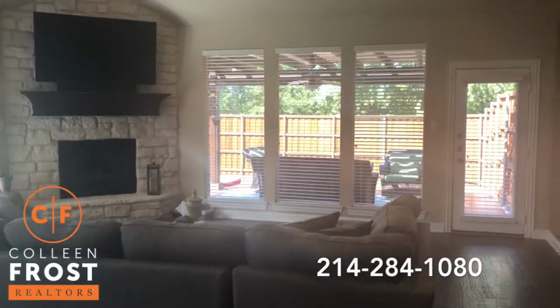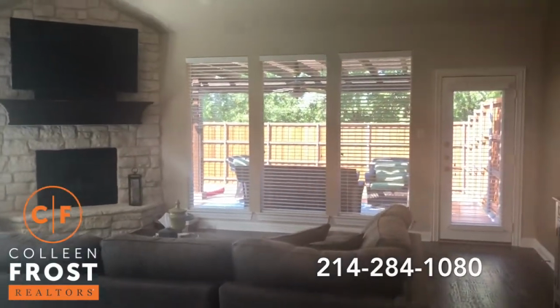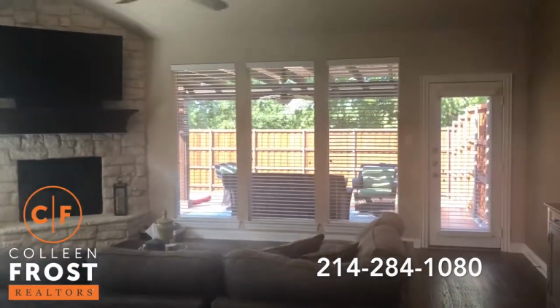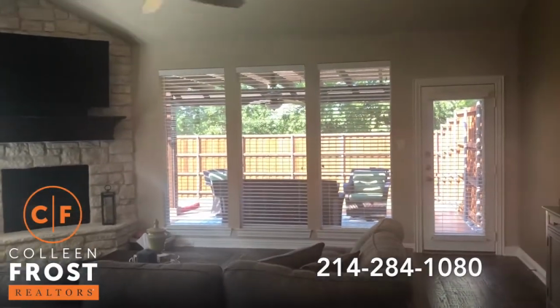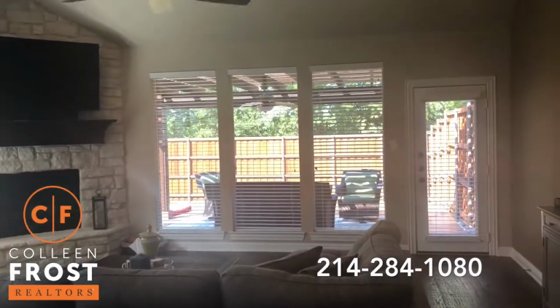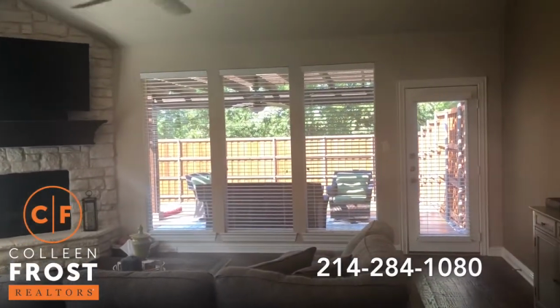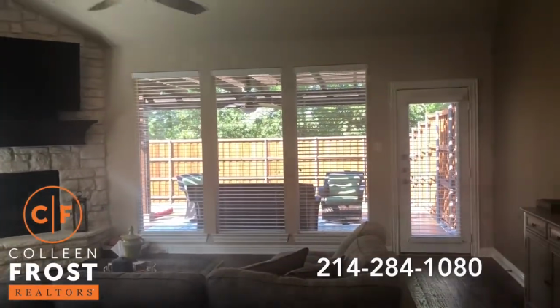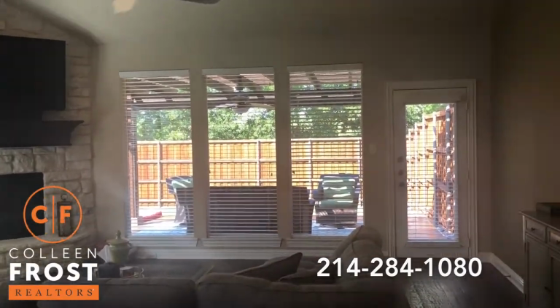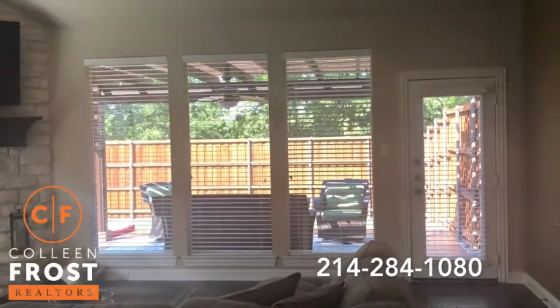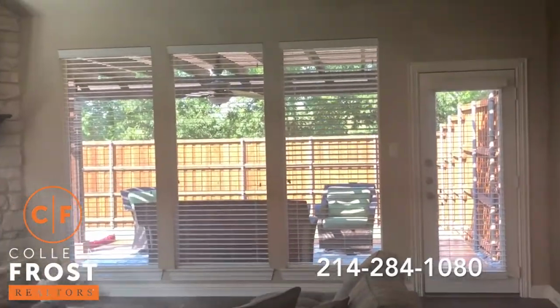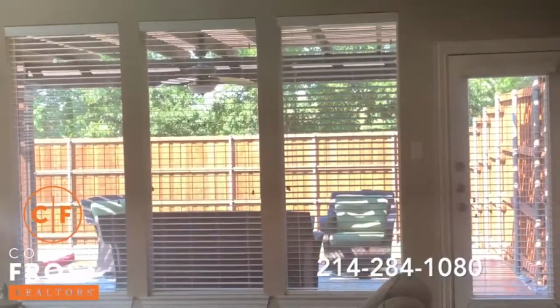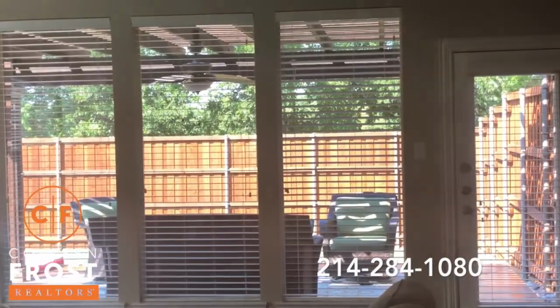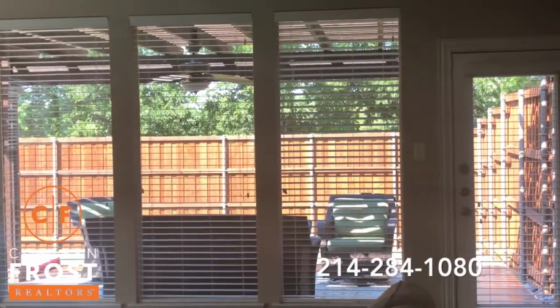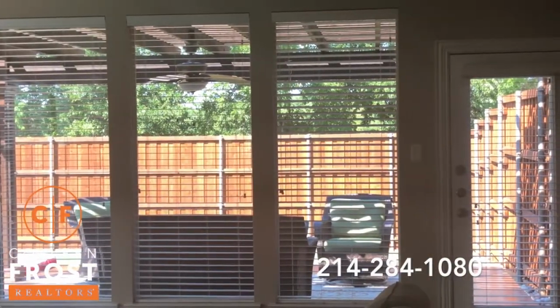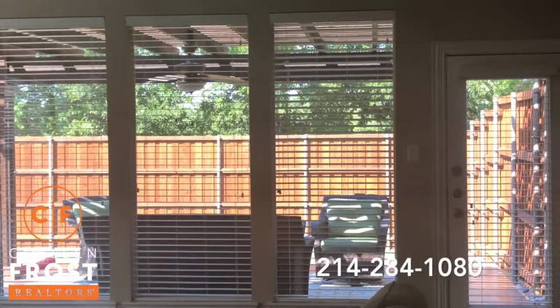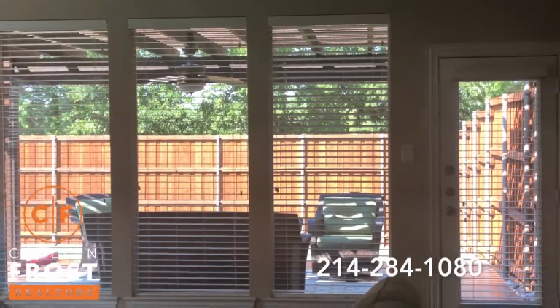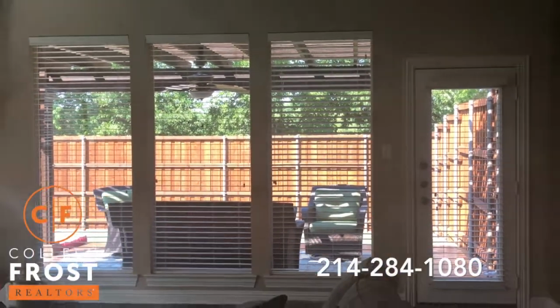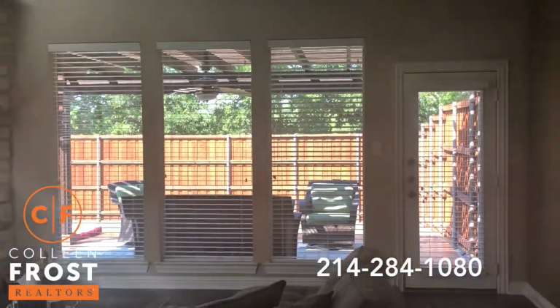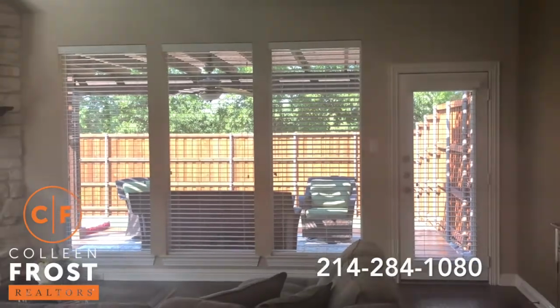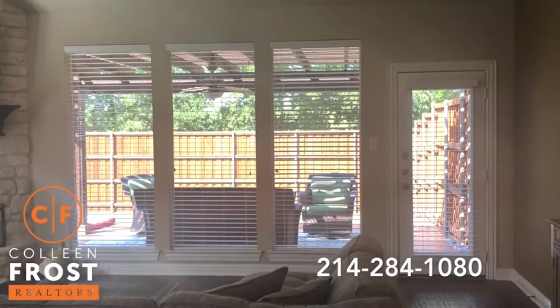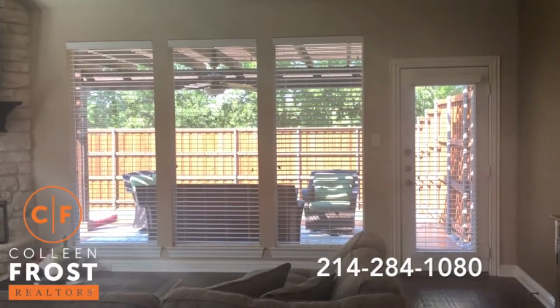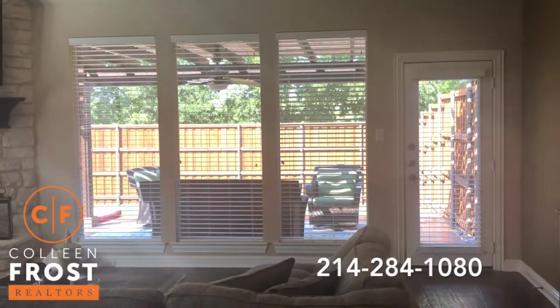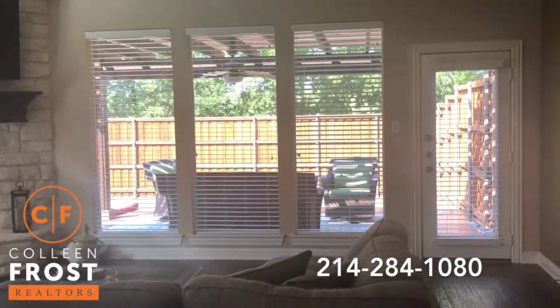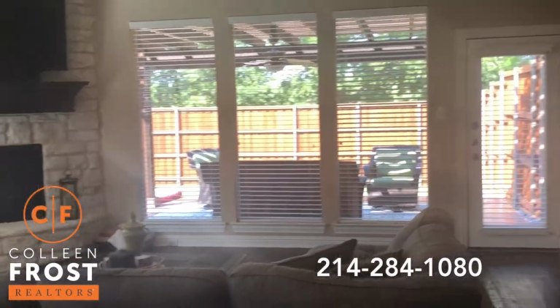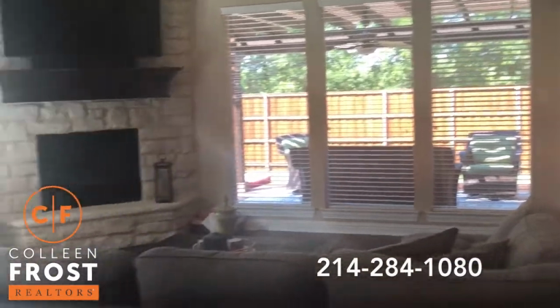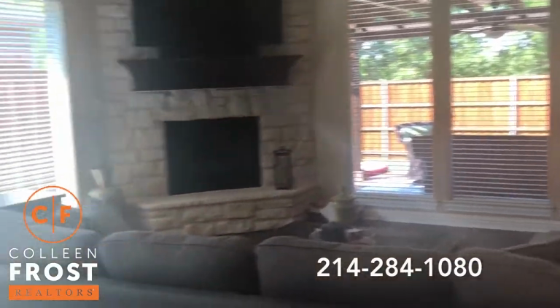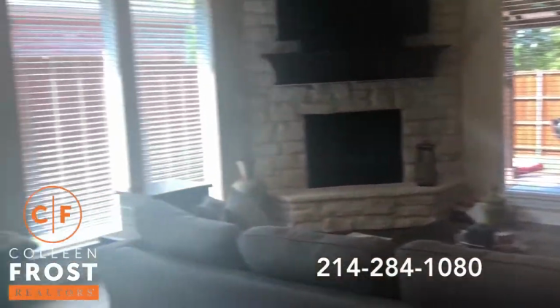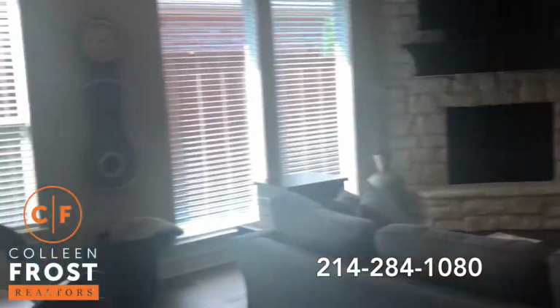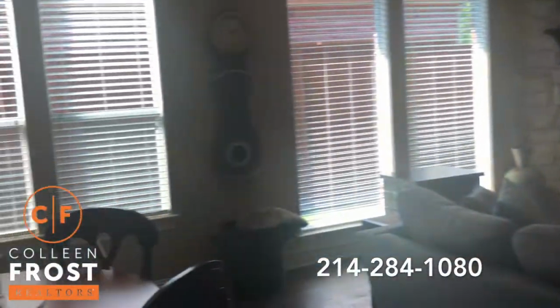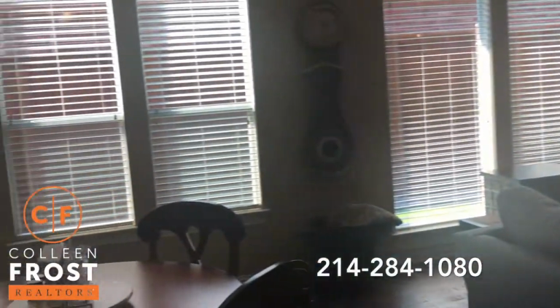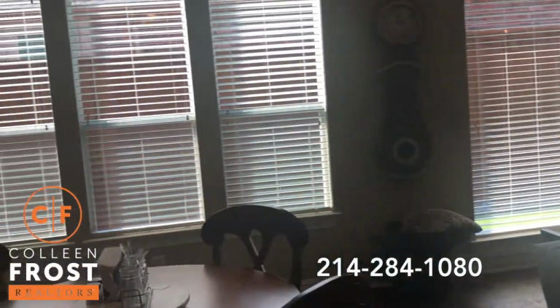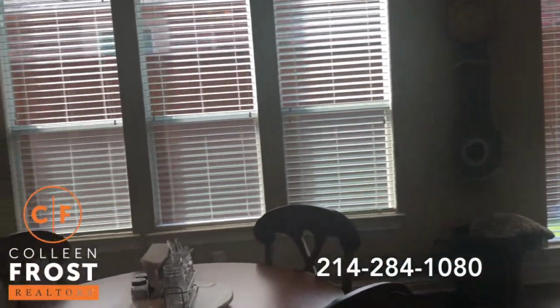Floor to ceiling stone fireplace with a great hearth, and that's your backyard — look at those trees. I'm super excited to show that to you. Let's take a look at our kitchen.